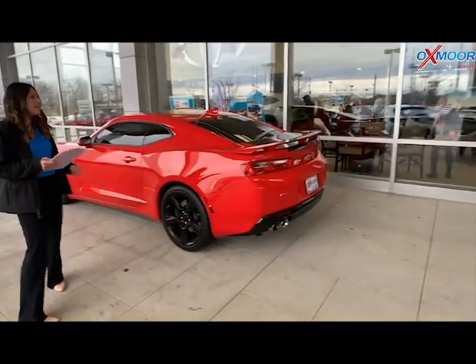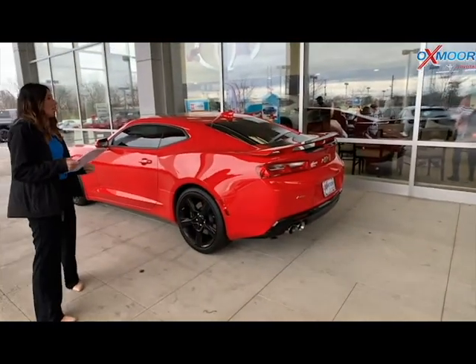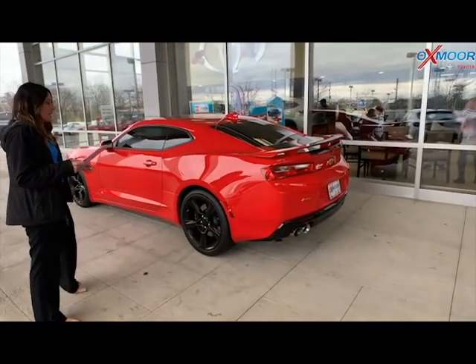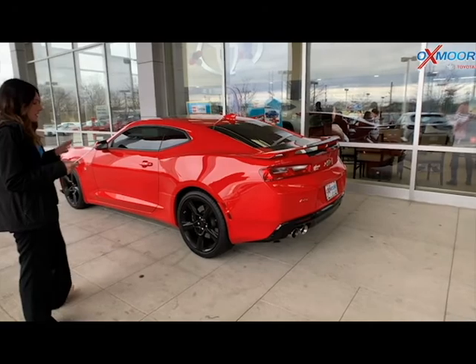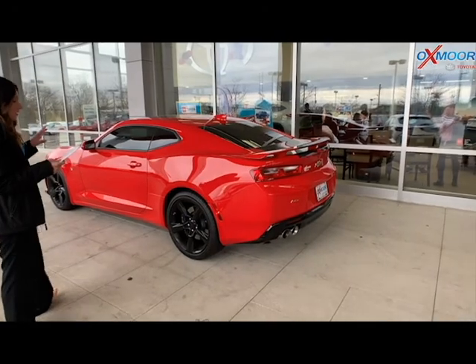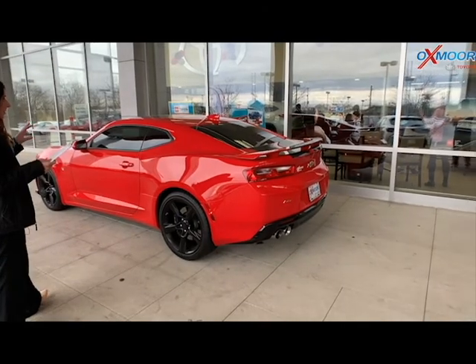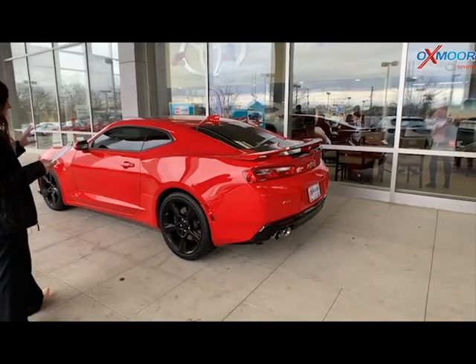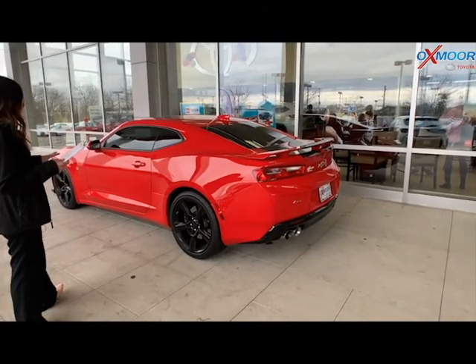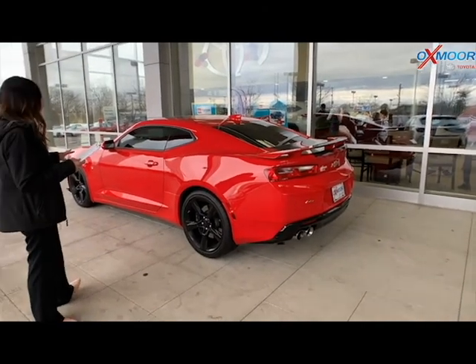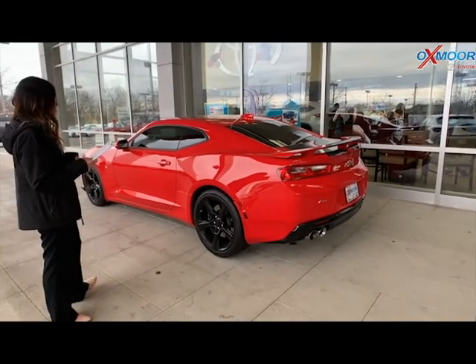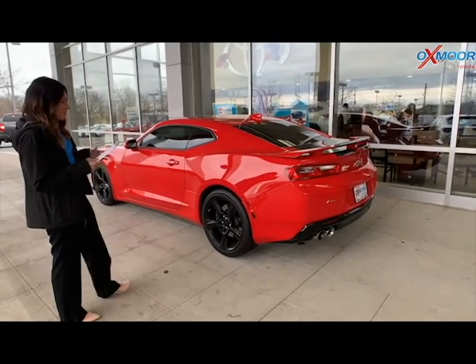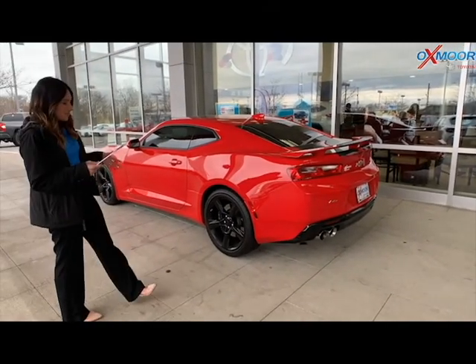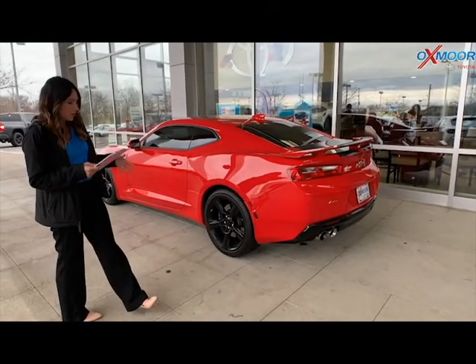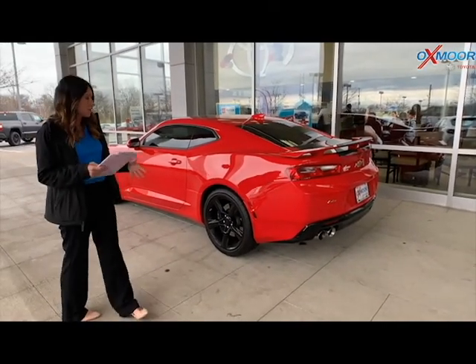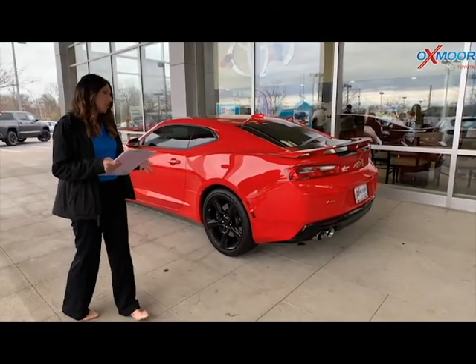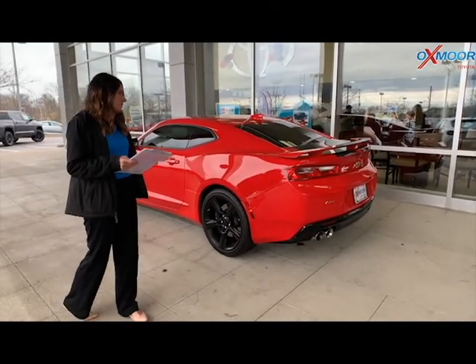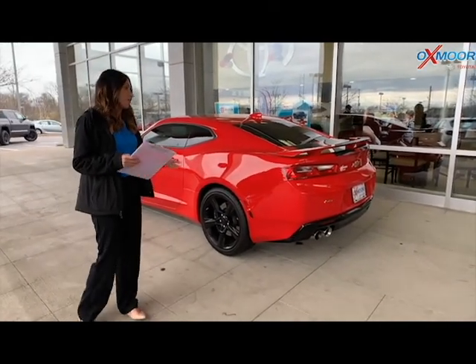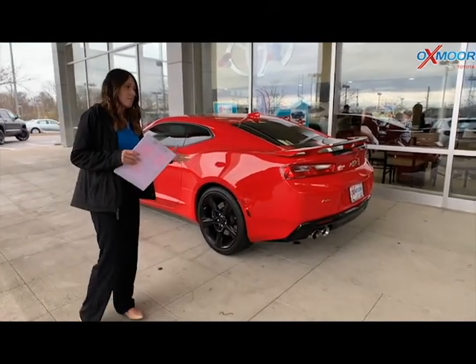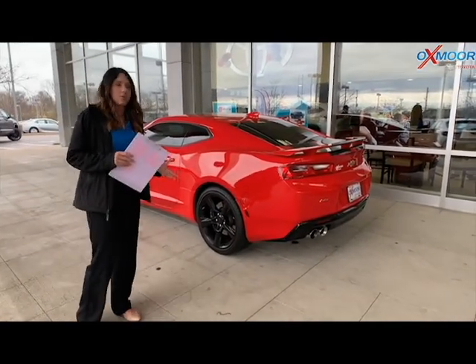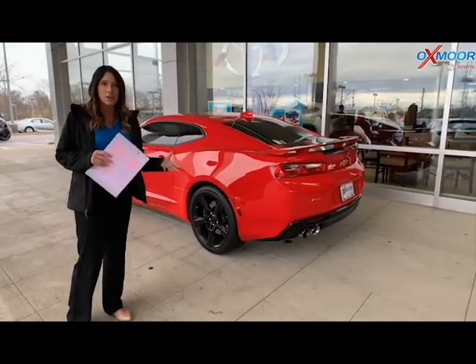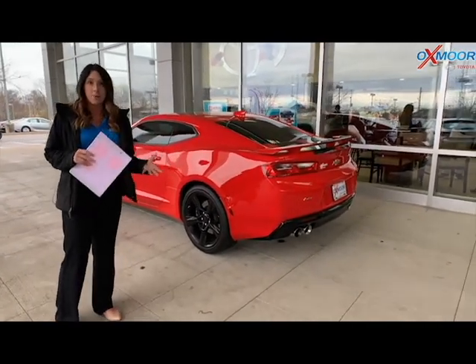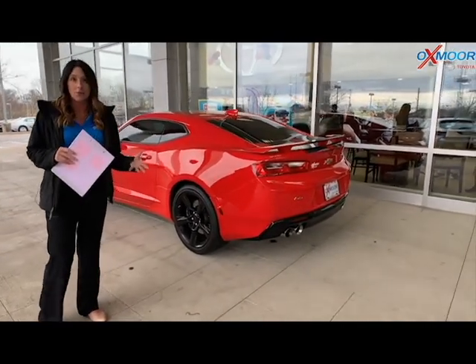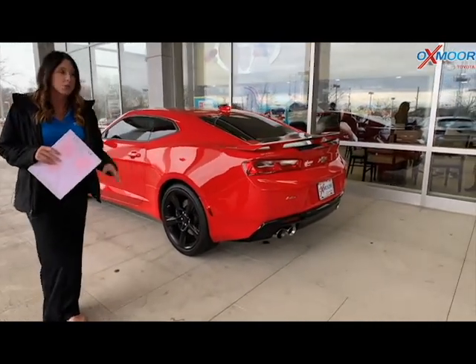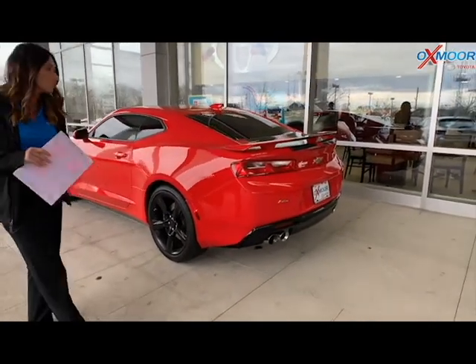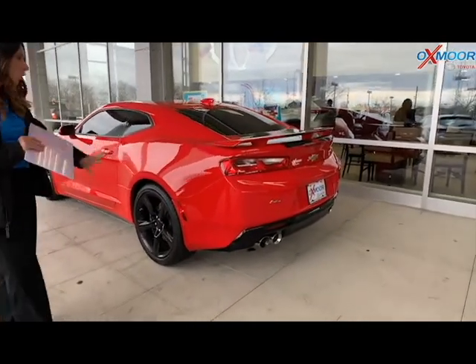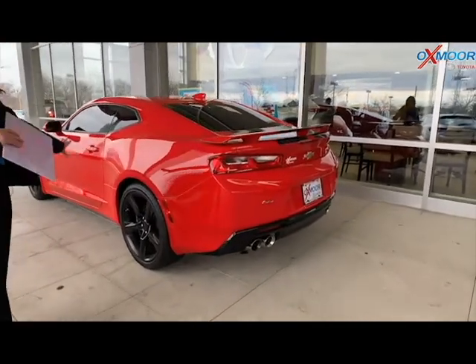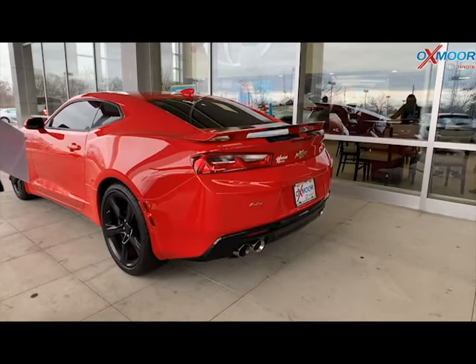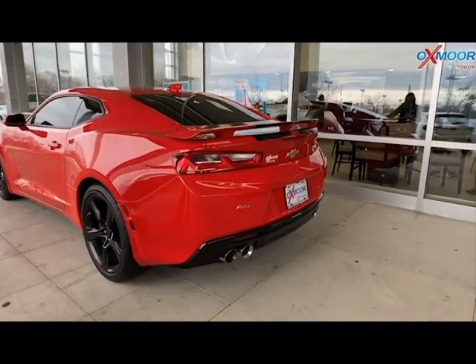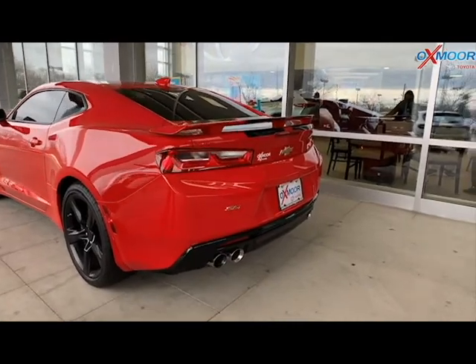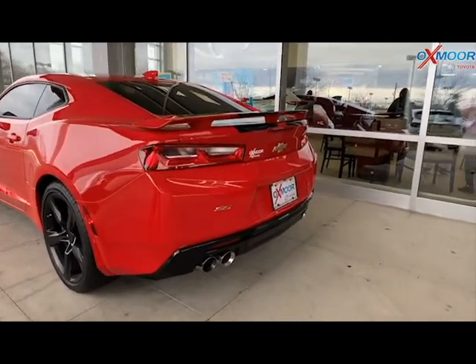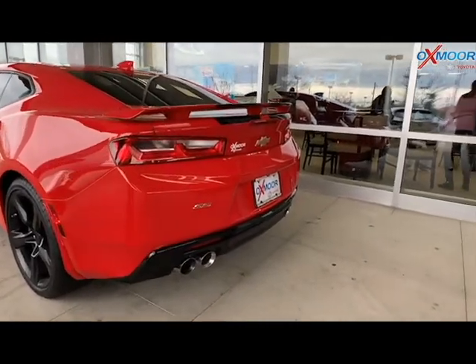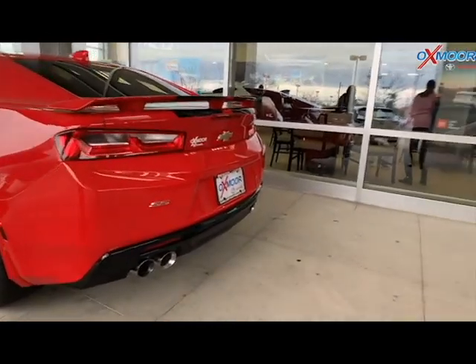This vehicle is one of the best values that you're going to find within about 300 miles. Gorgeous, gorgeous car. We love it.